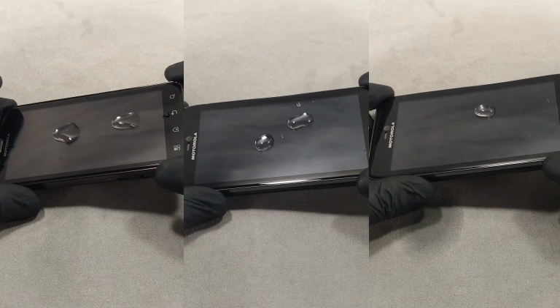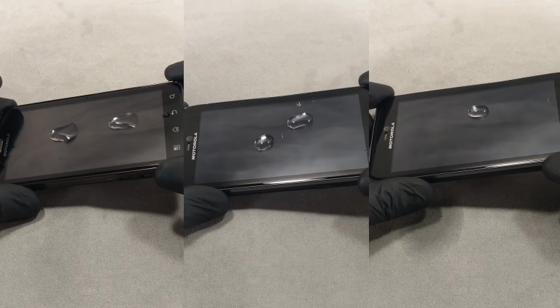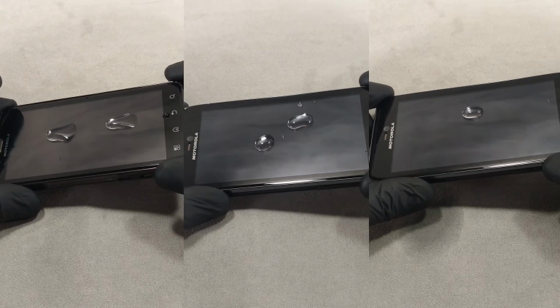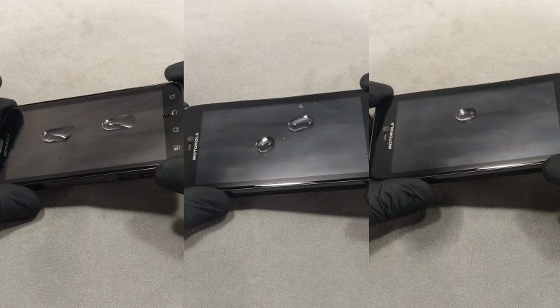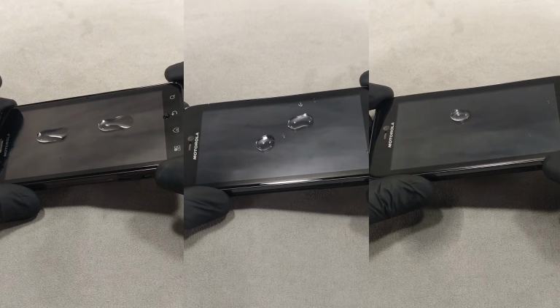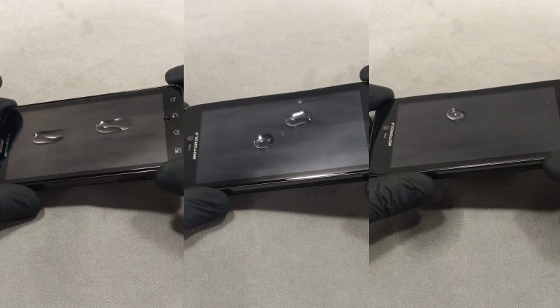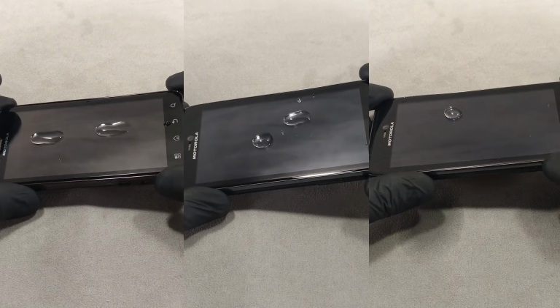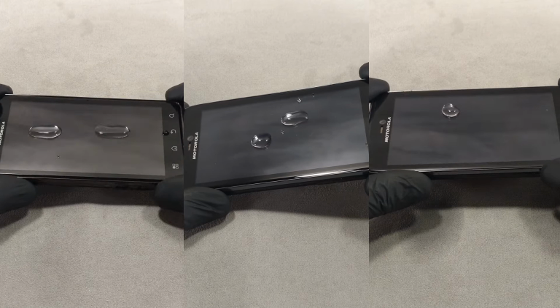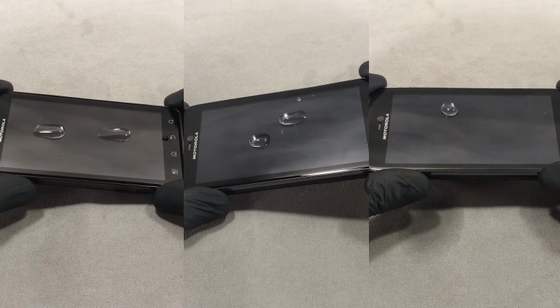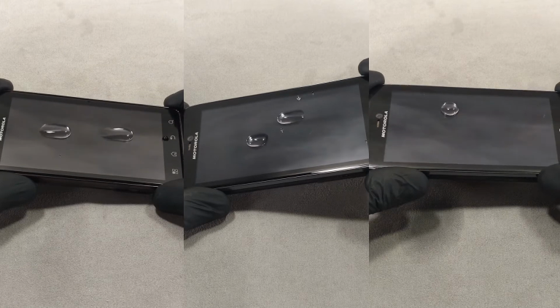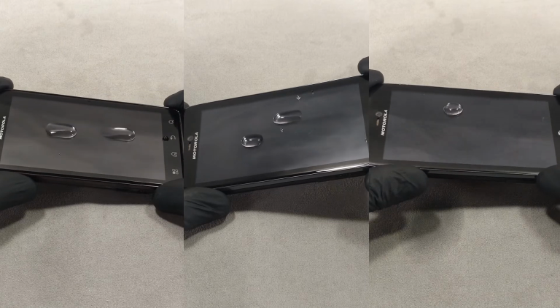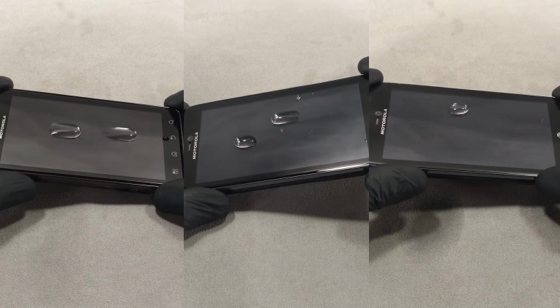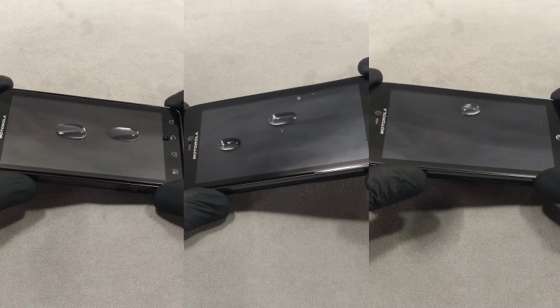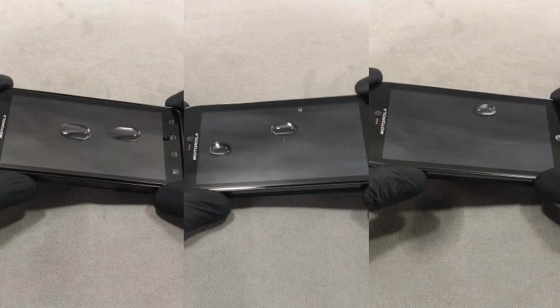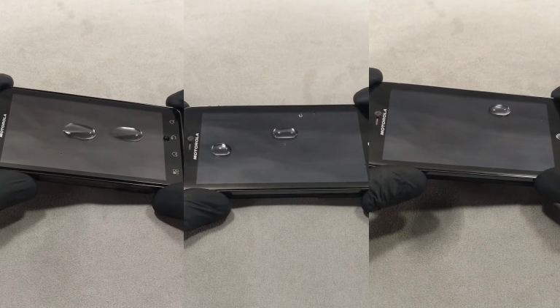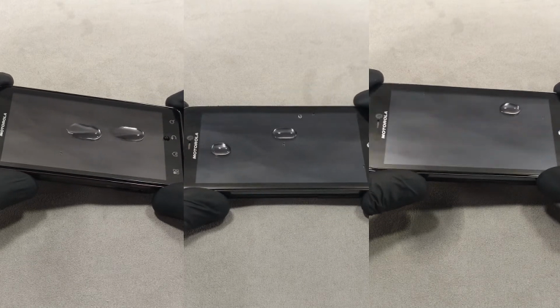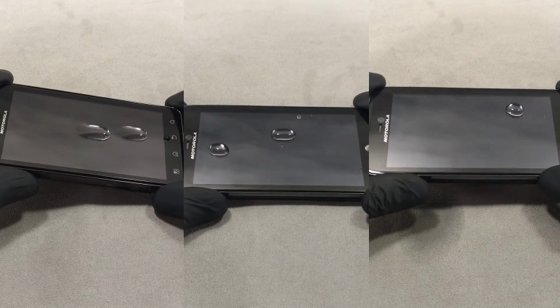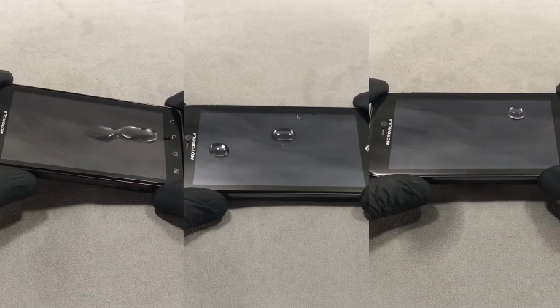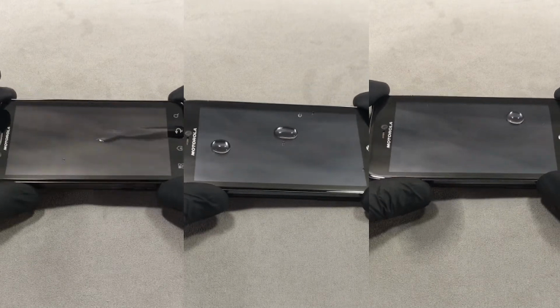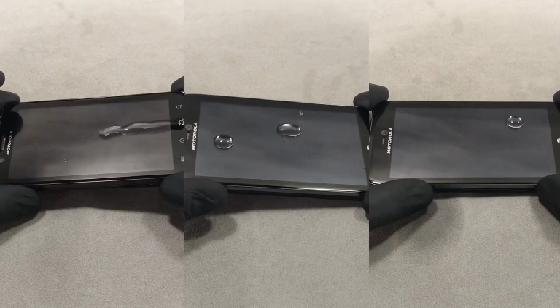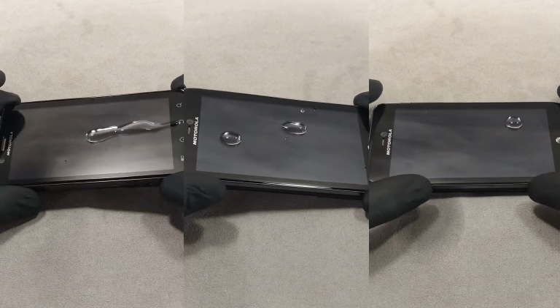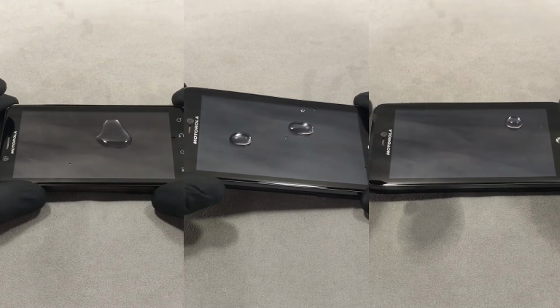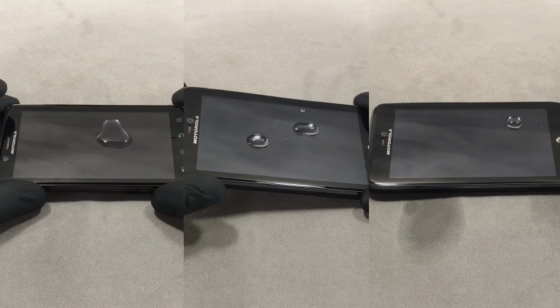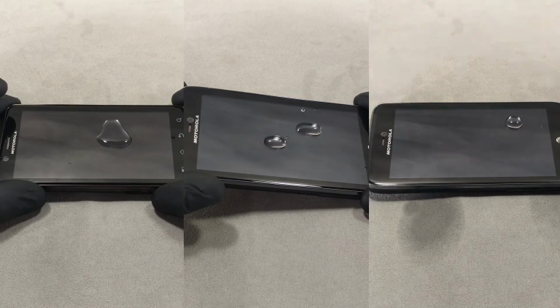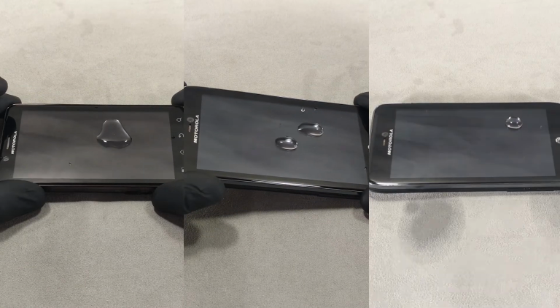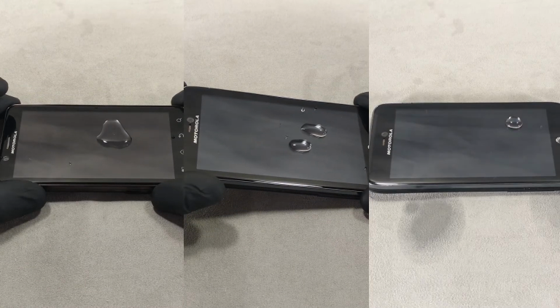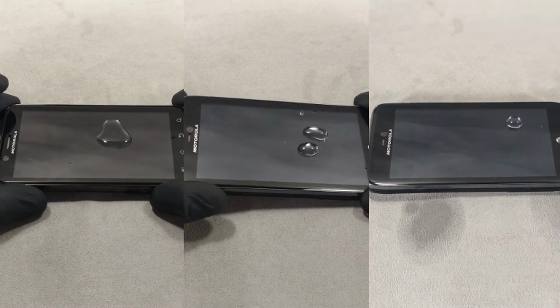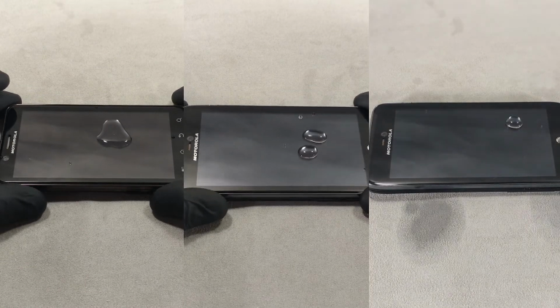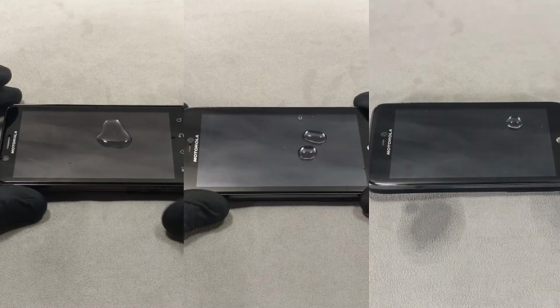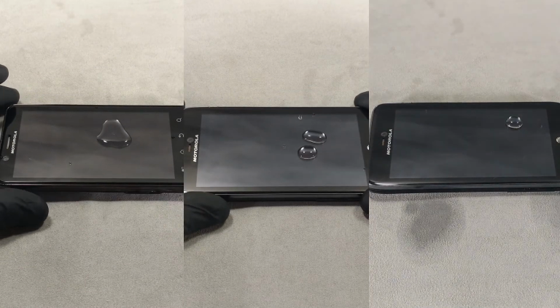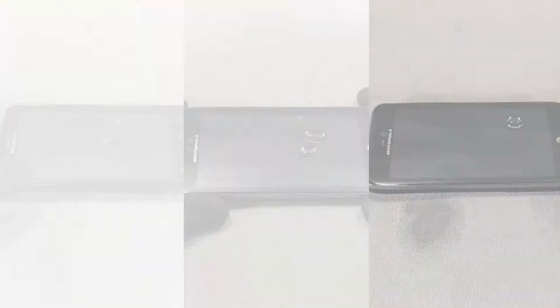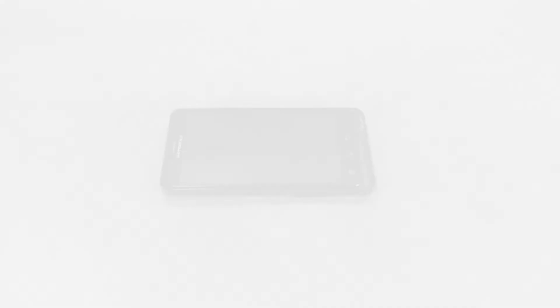The less the droplet spreads over the surface, the better the condition and quality of the oleophobic coating.